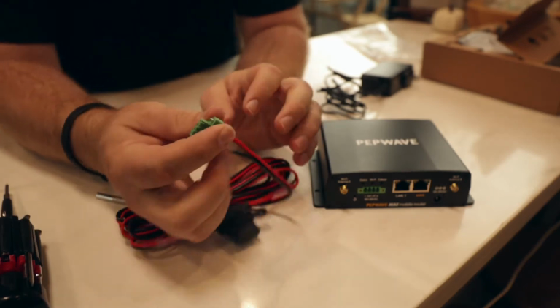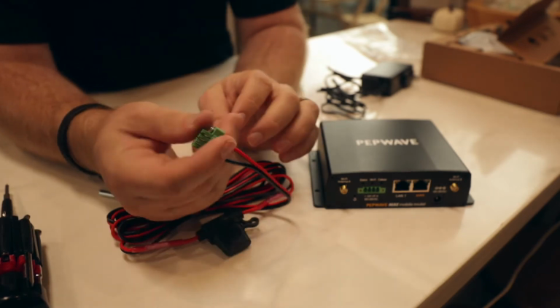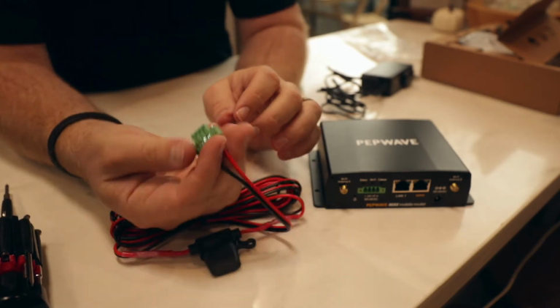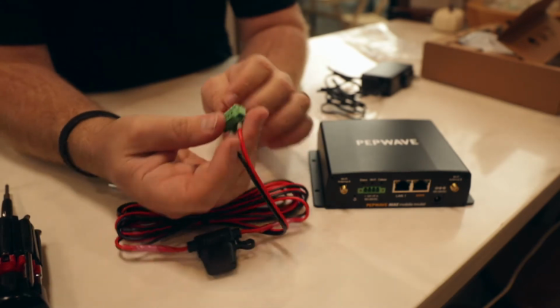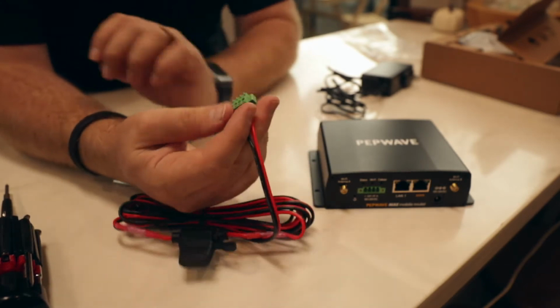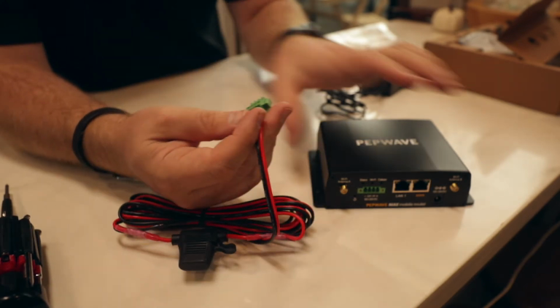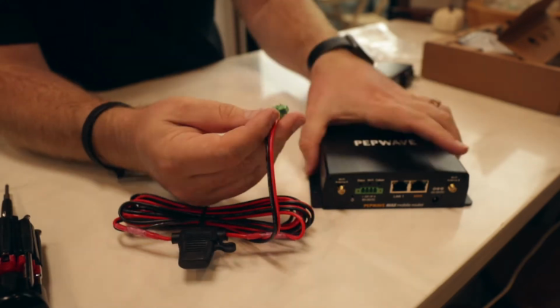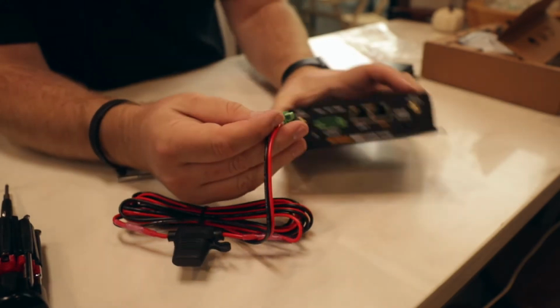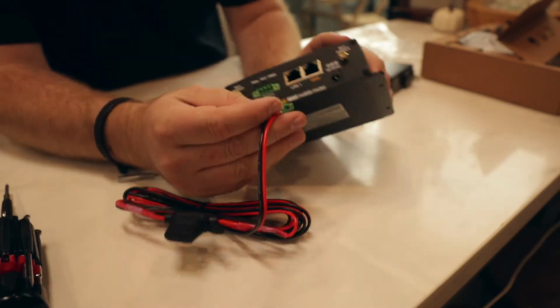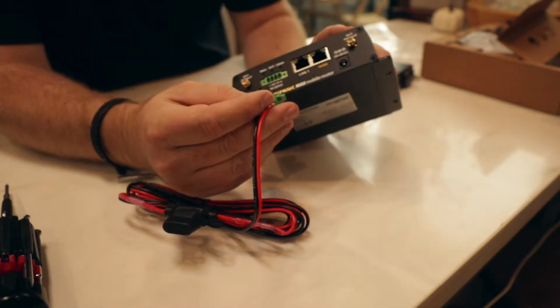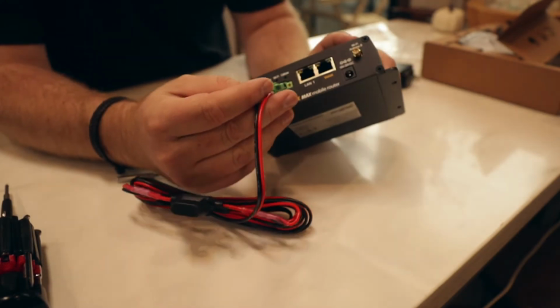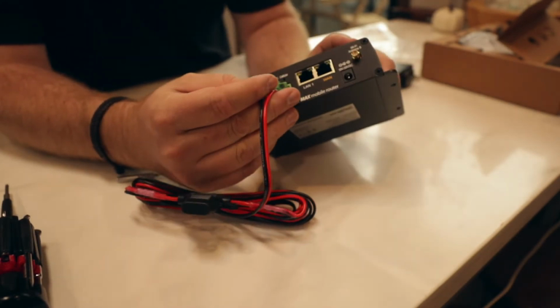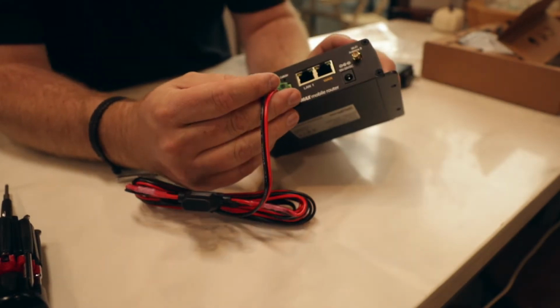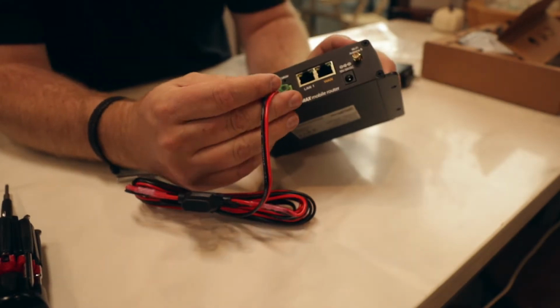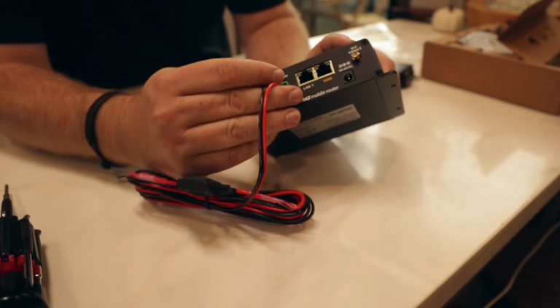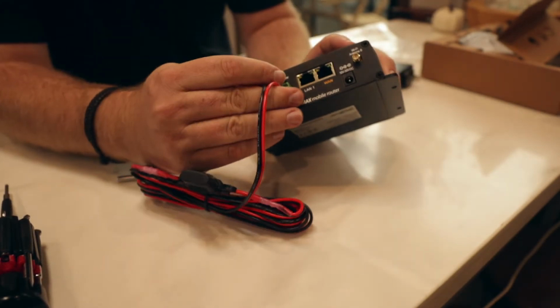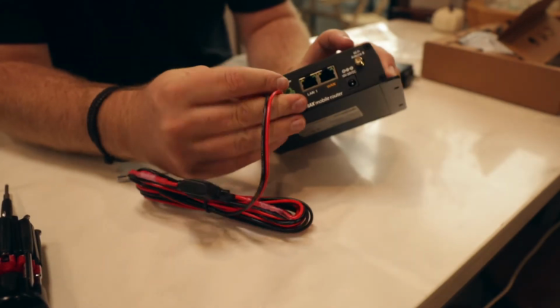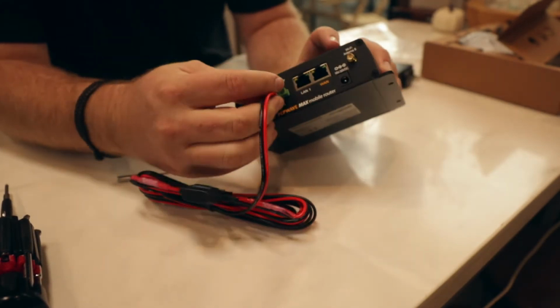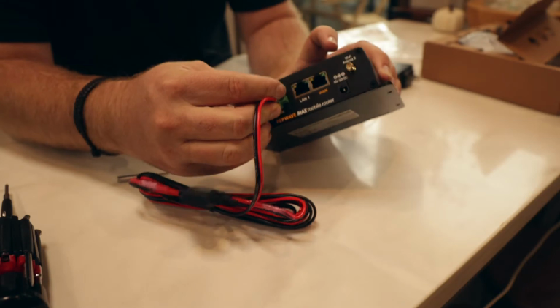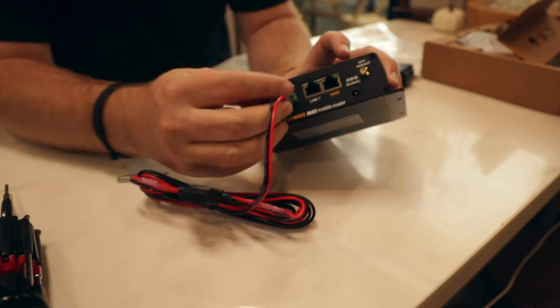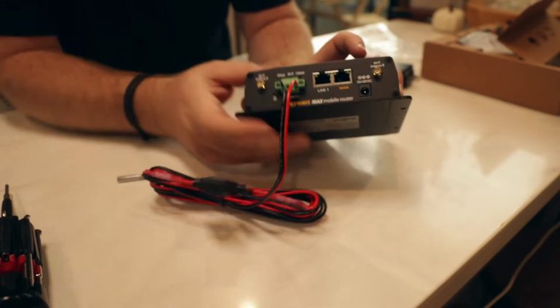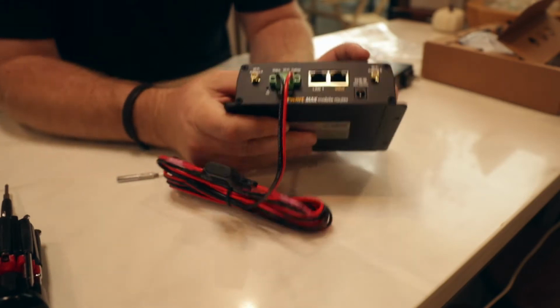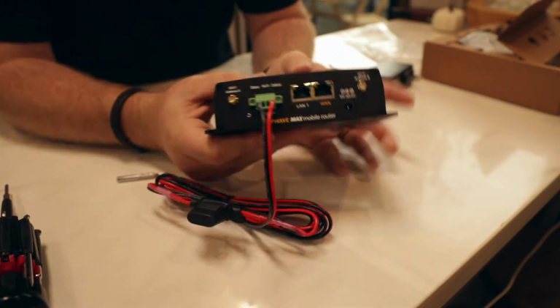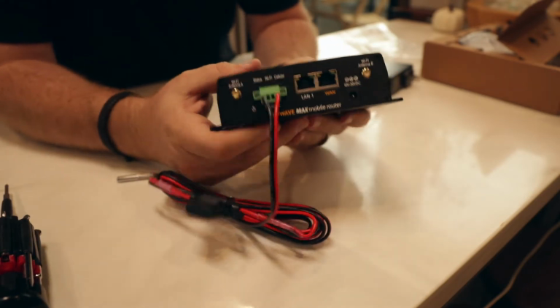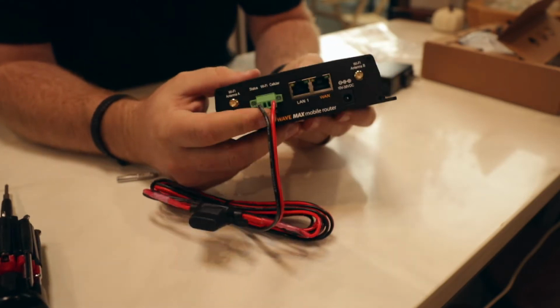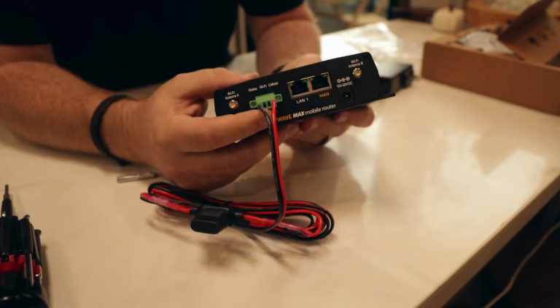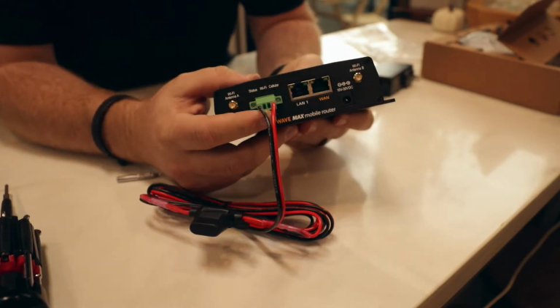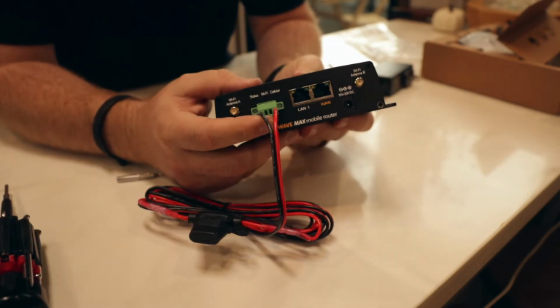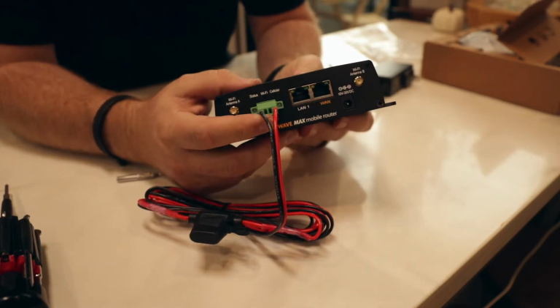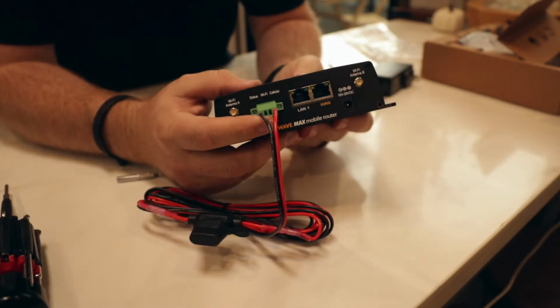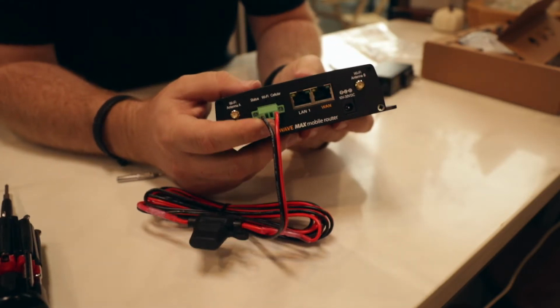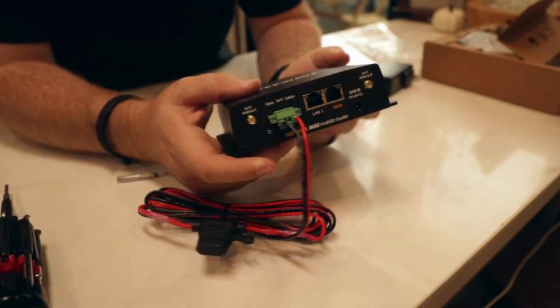Once both wires are attached, you push the green connector back into the unit, and this allows DC power to go to the unit.